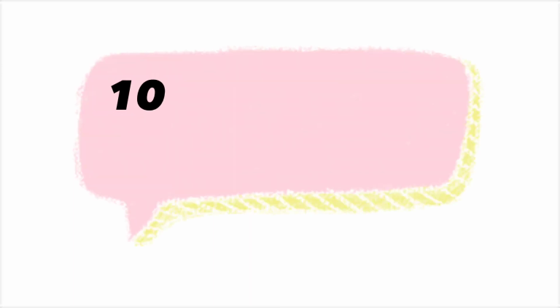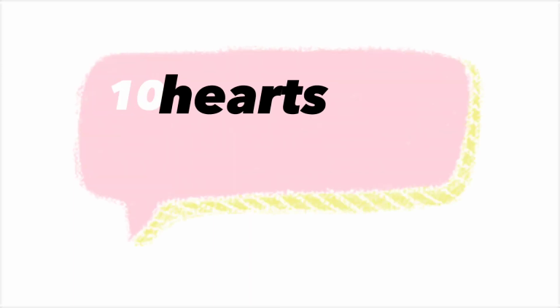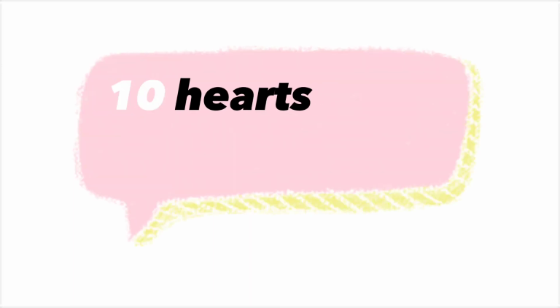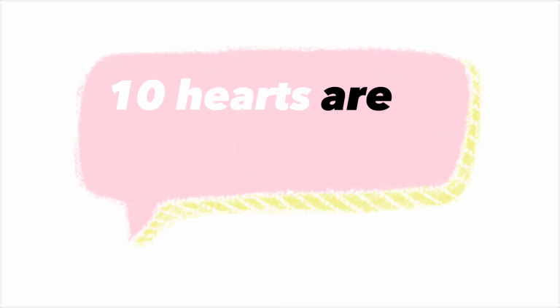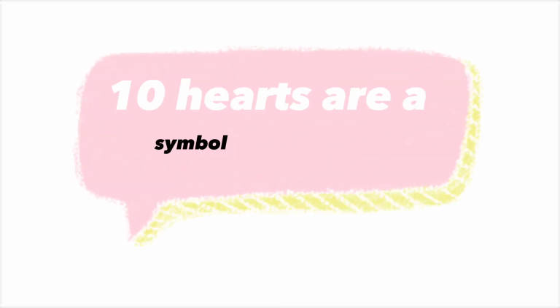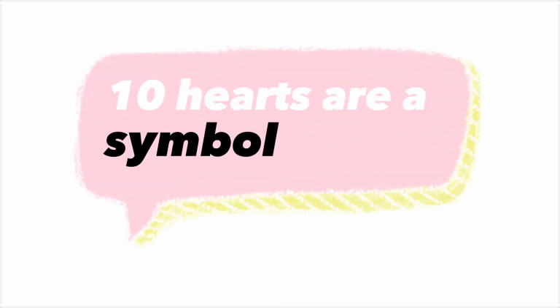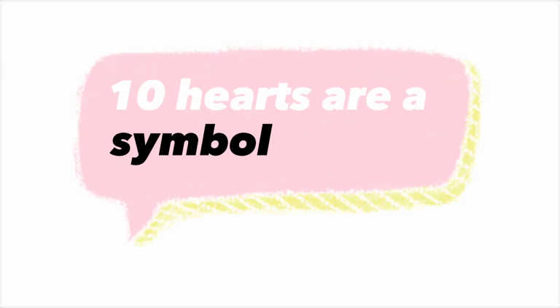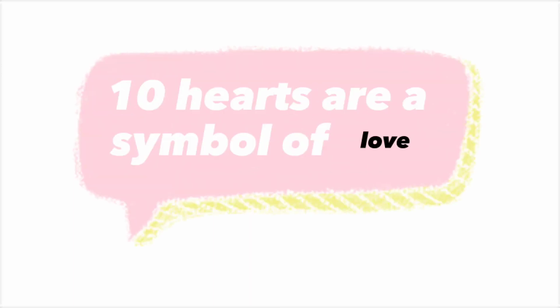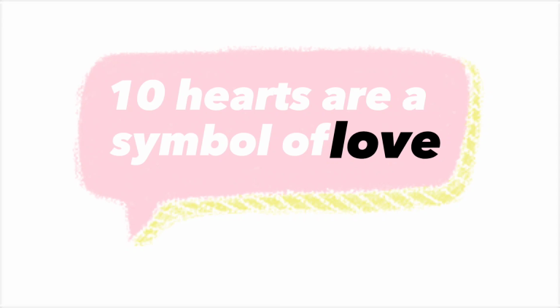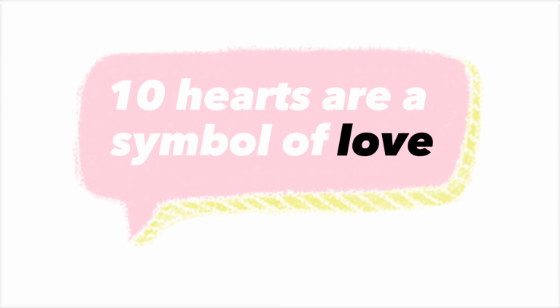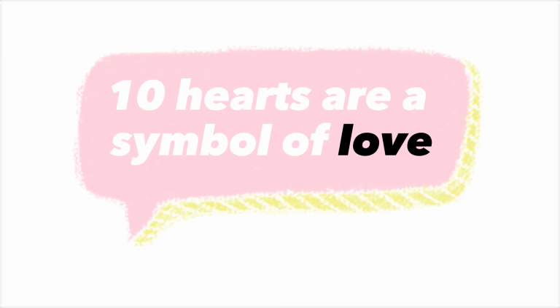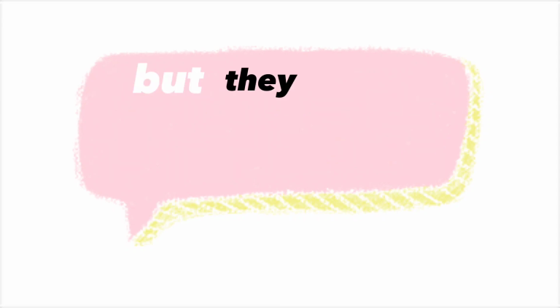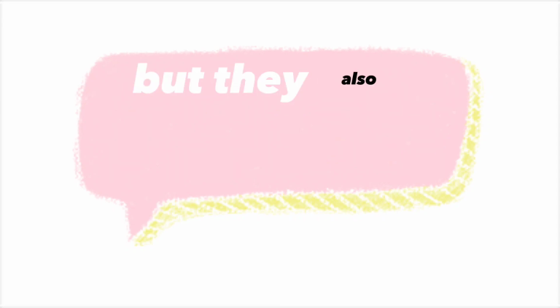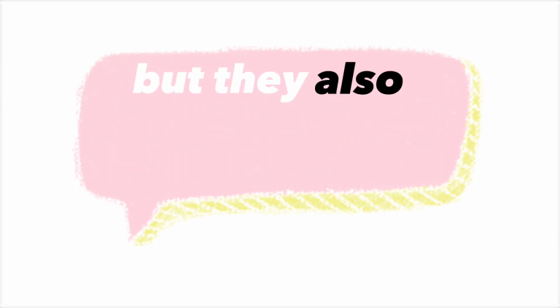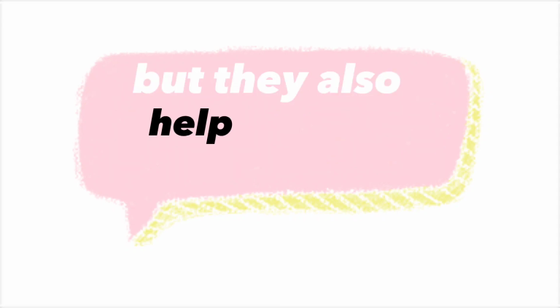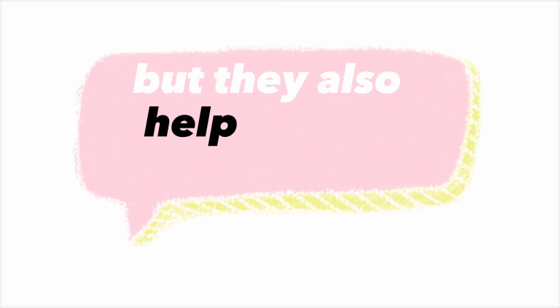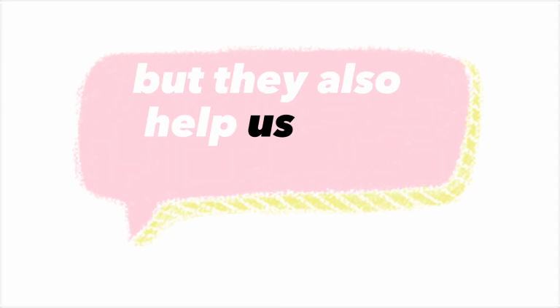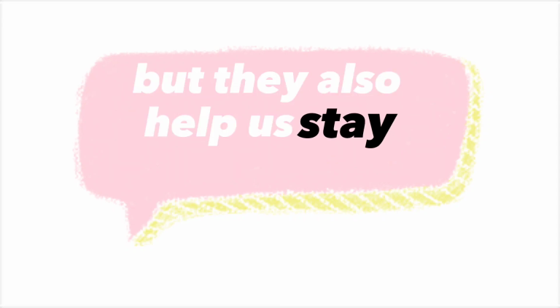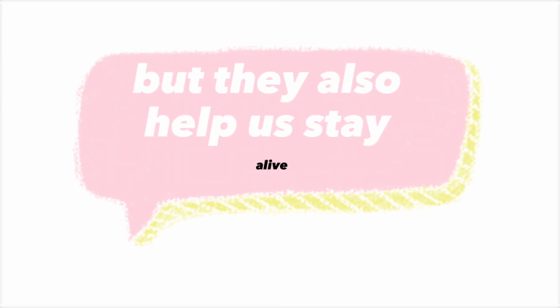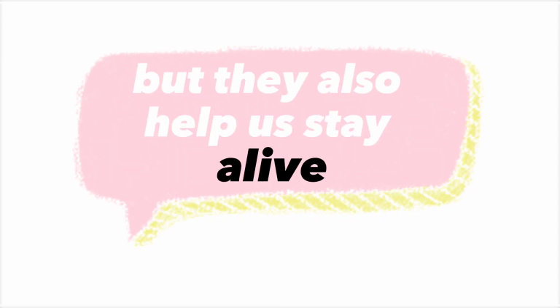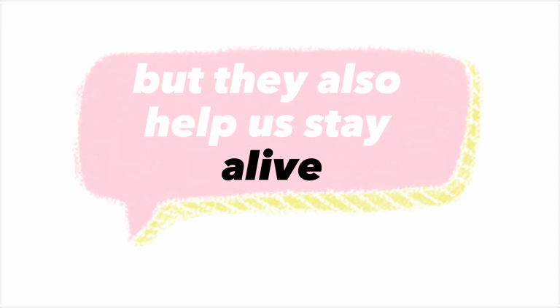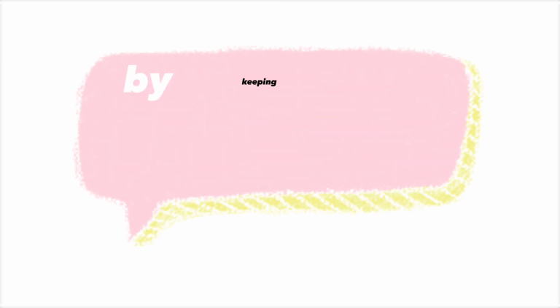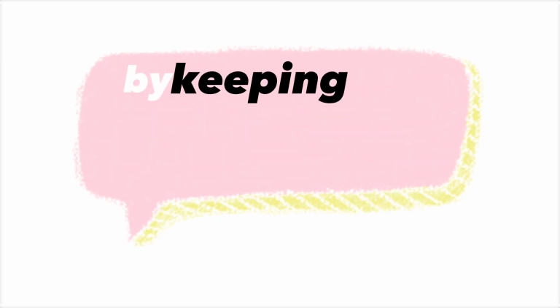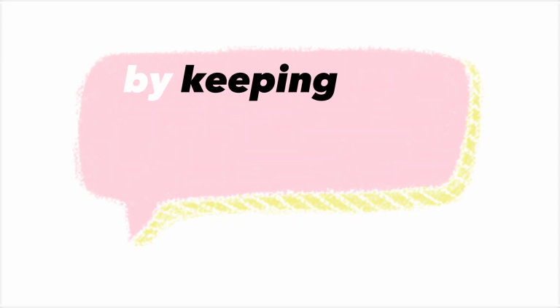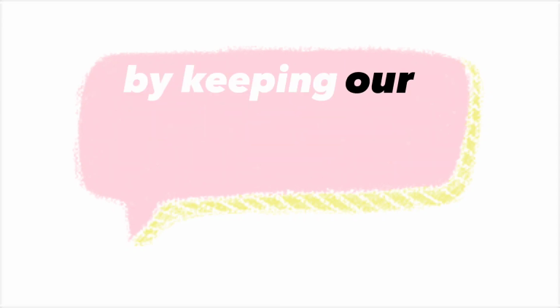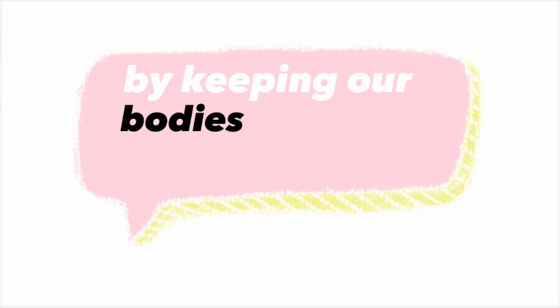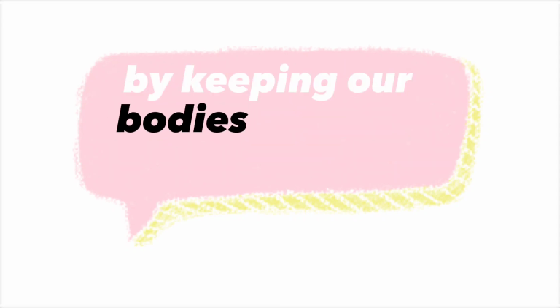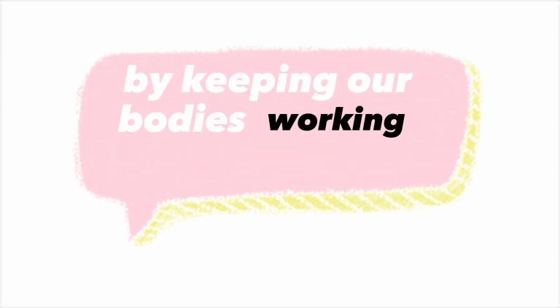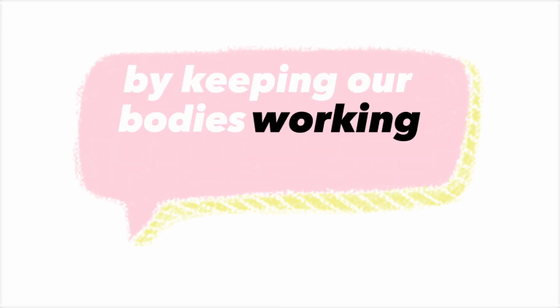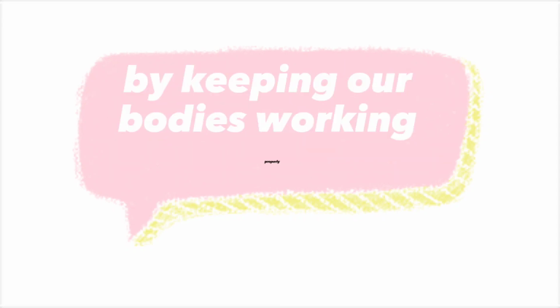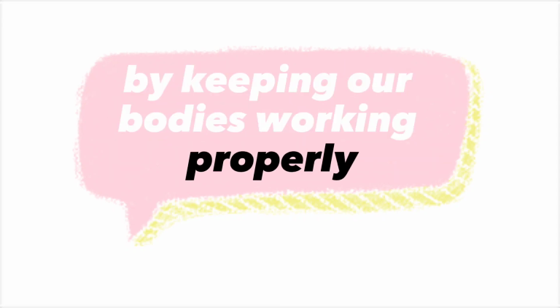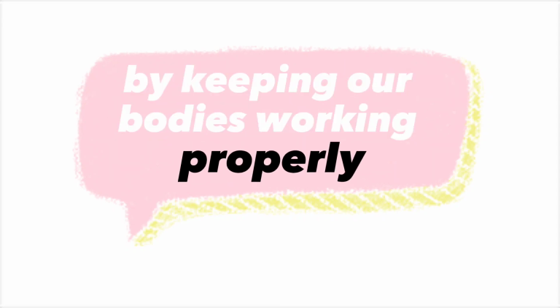Hearts are a symbol of love, but they also help us stay alive by keeping our bodies working properly.